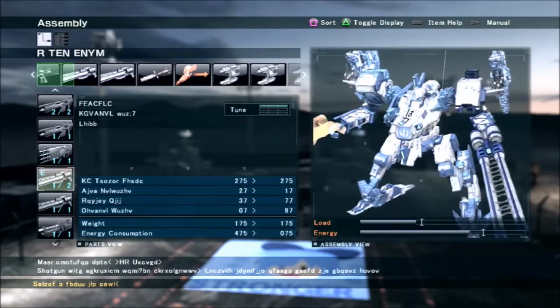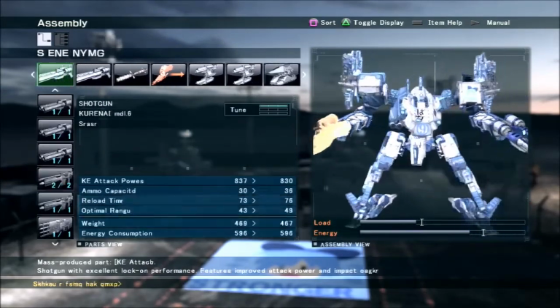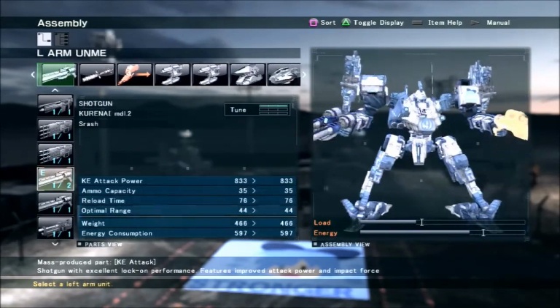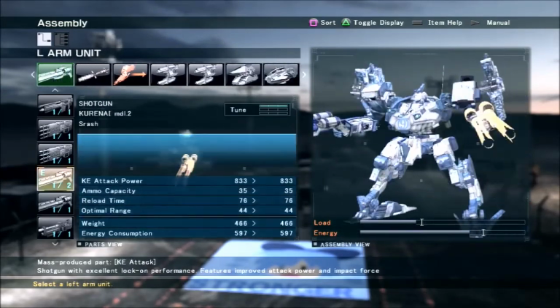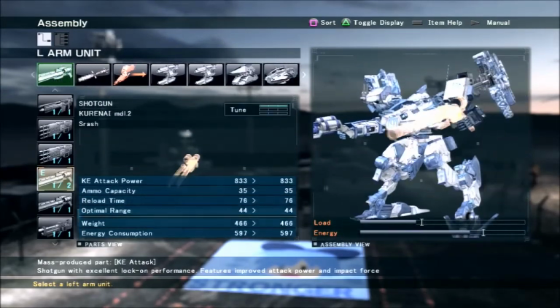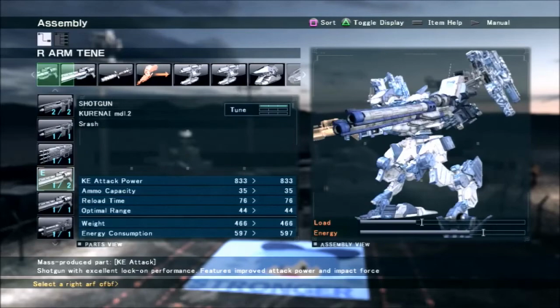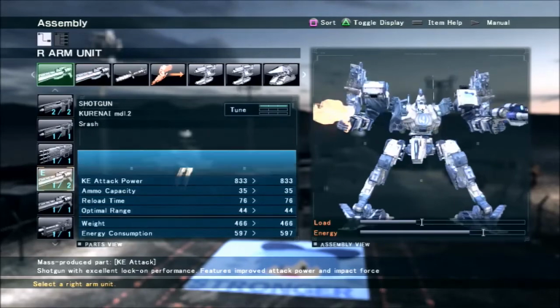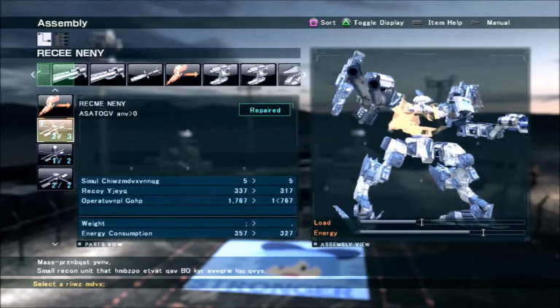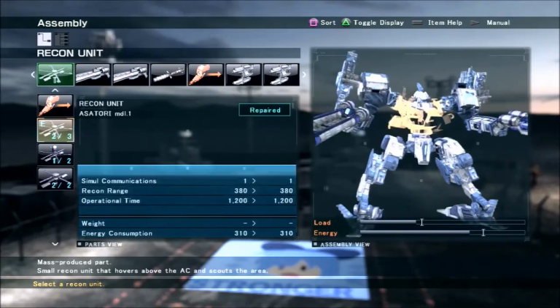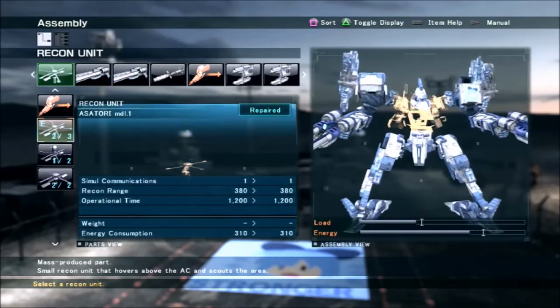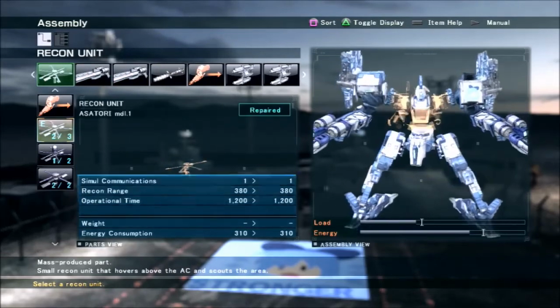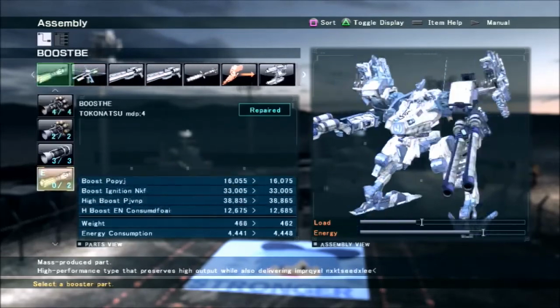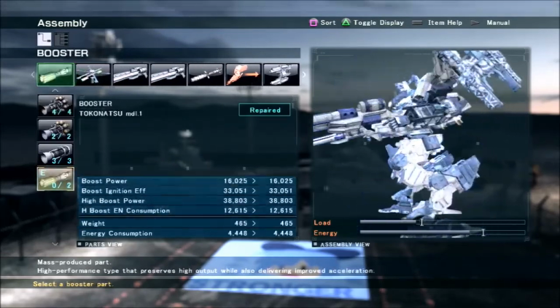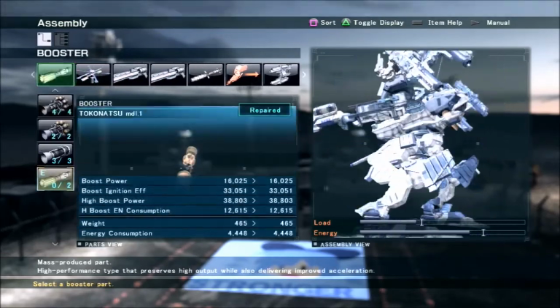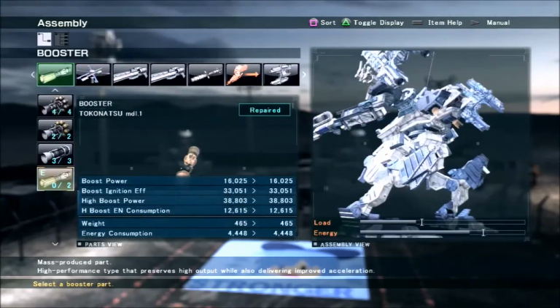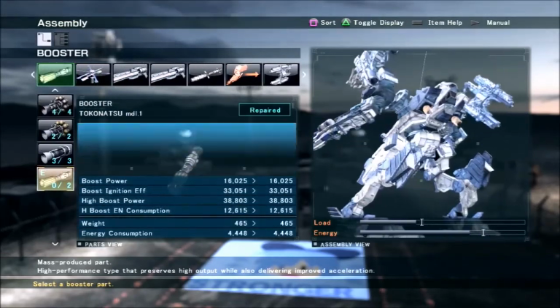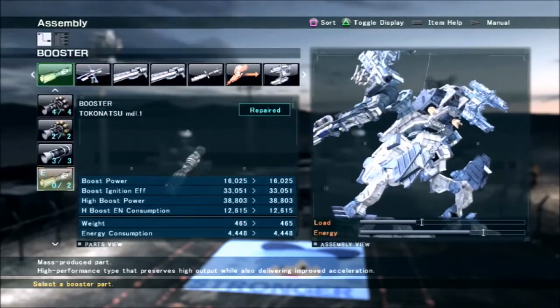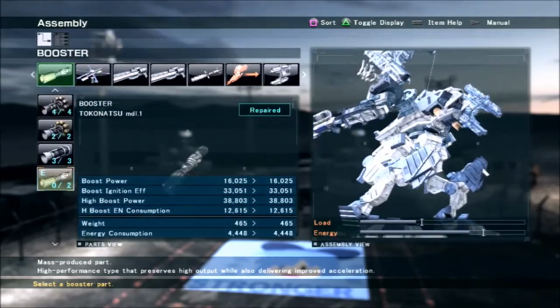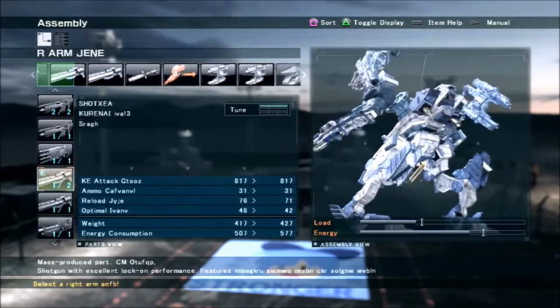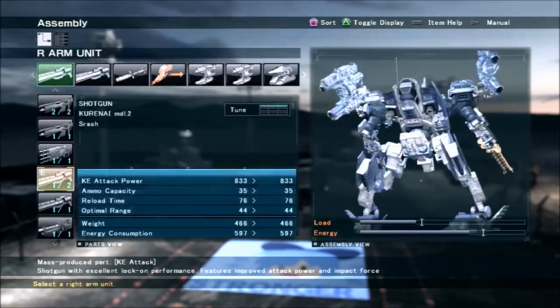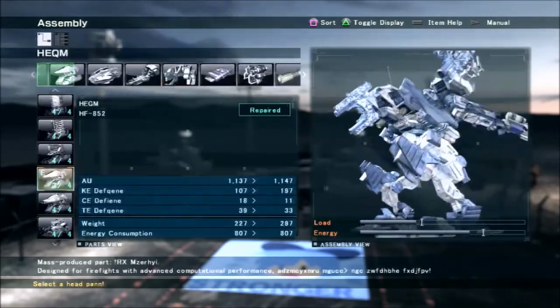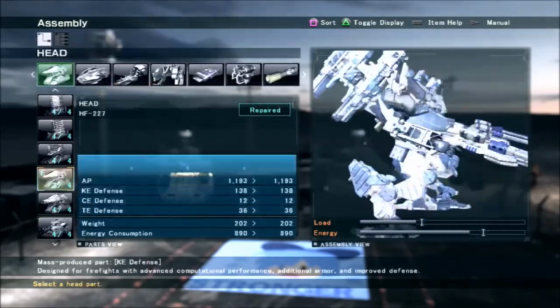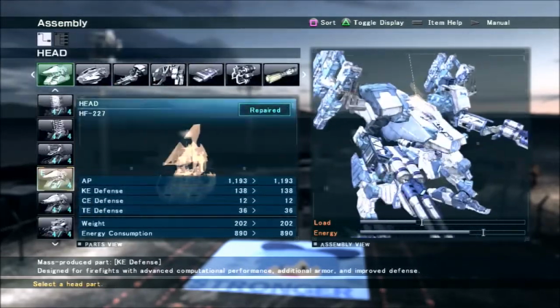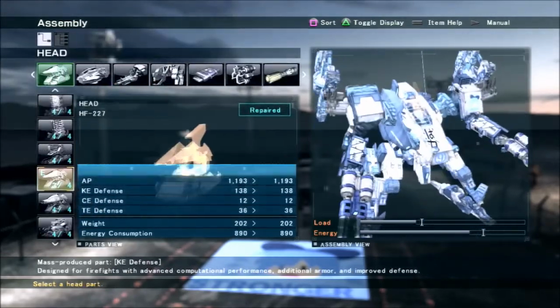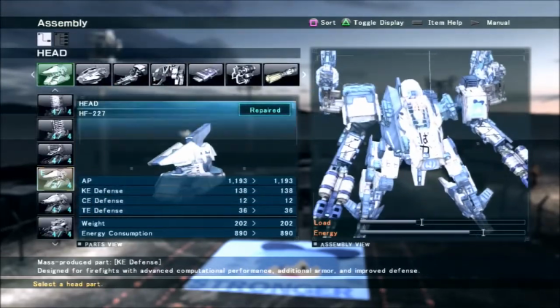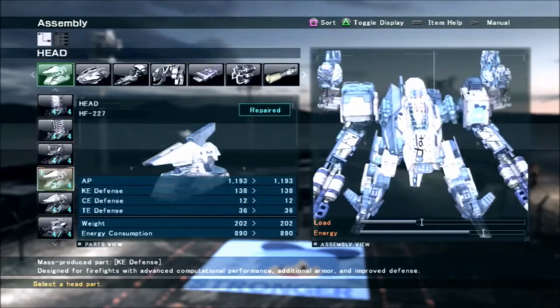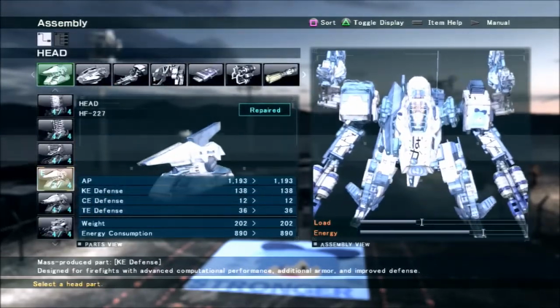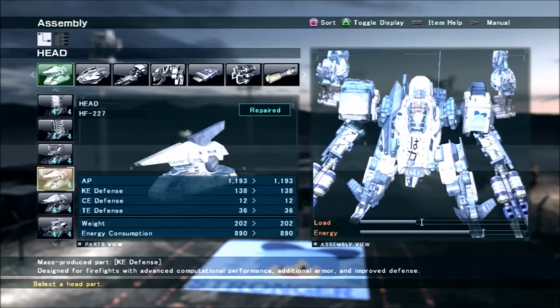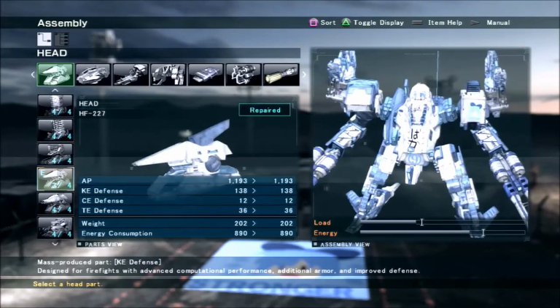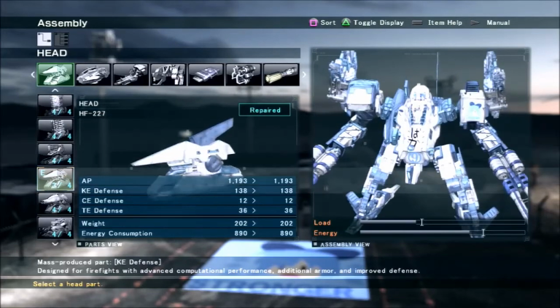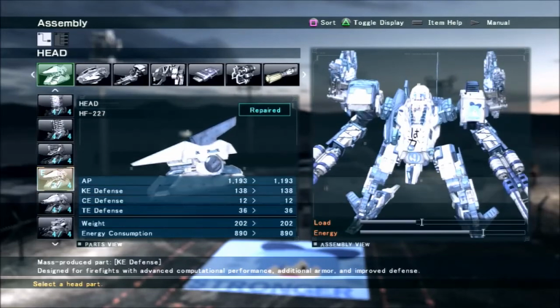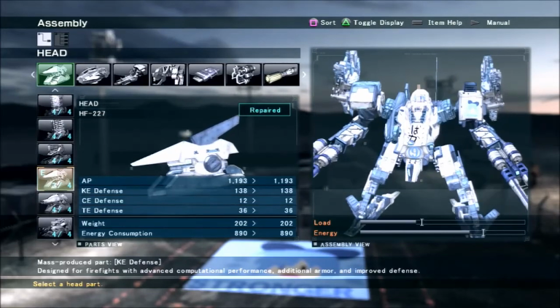Recon is a recon, so that's that. Now I can talk a little bit about different alternate options for the frame parts.